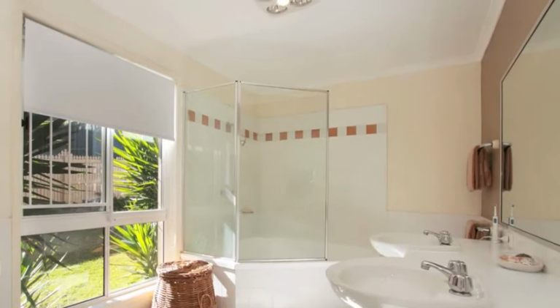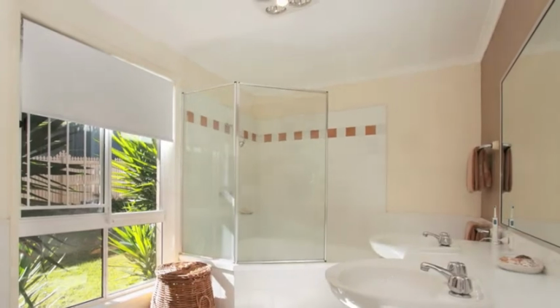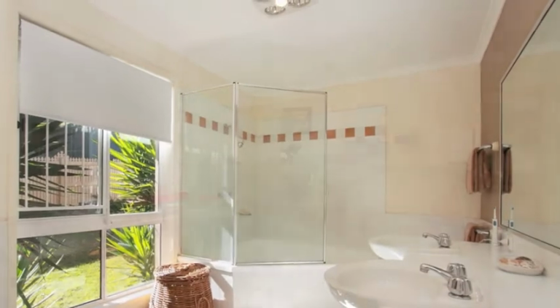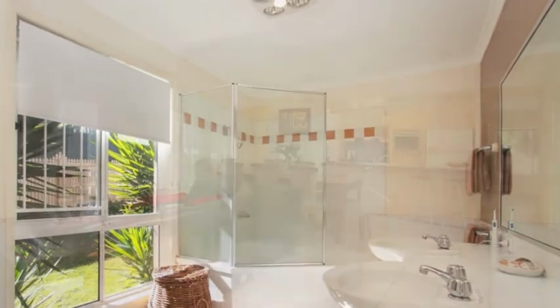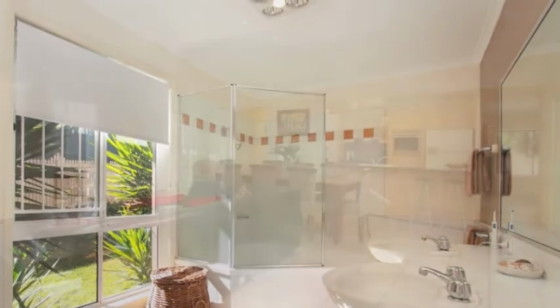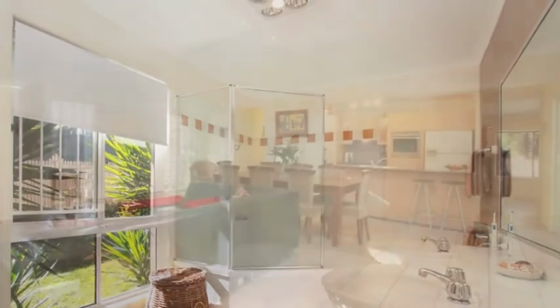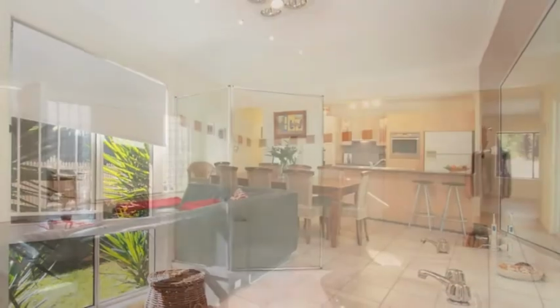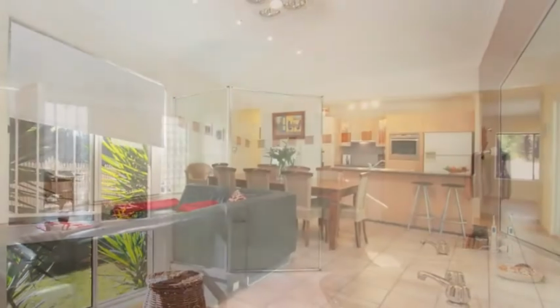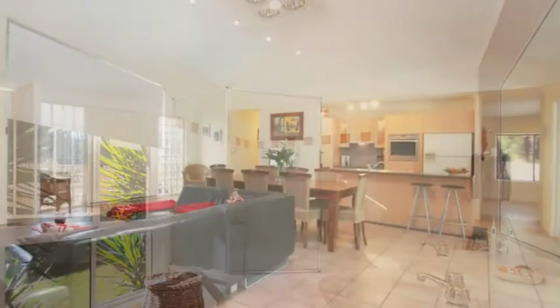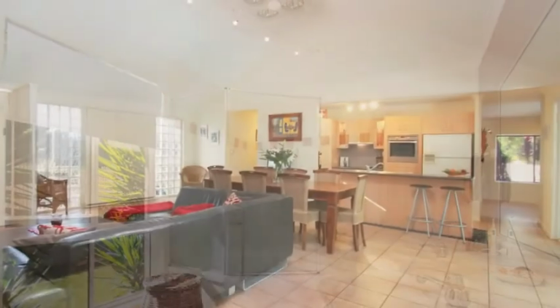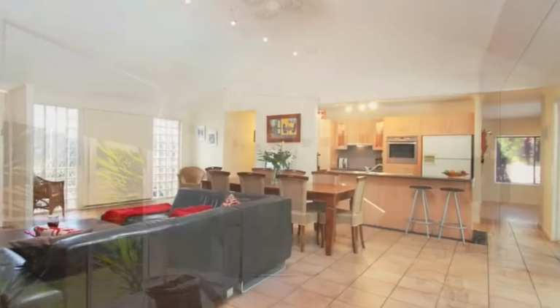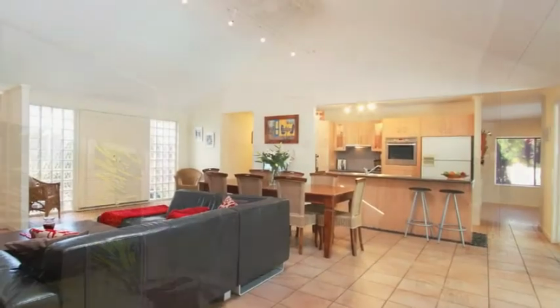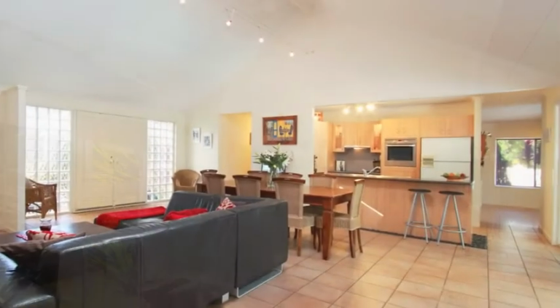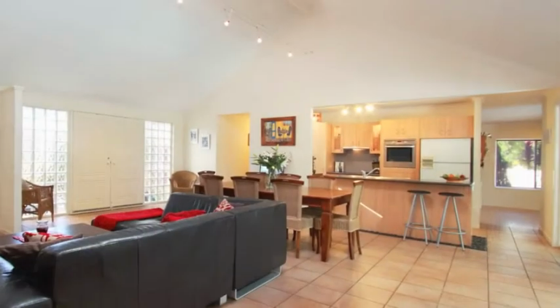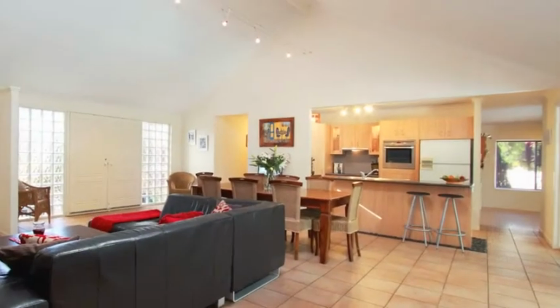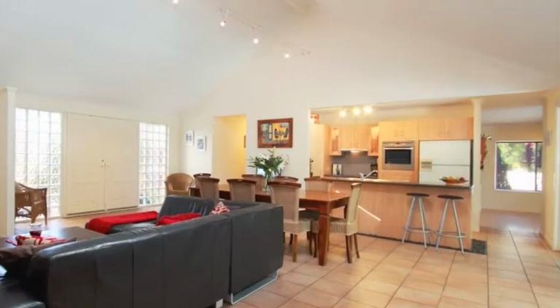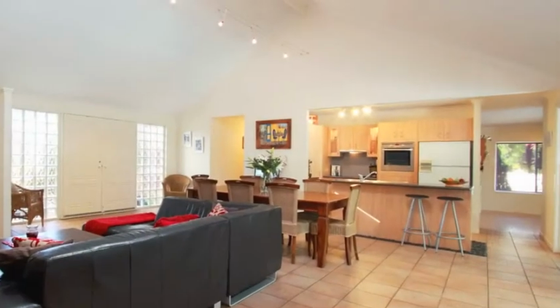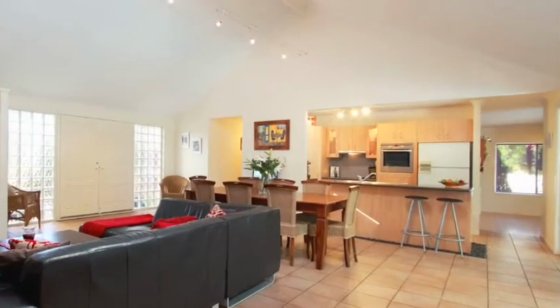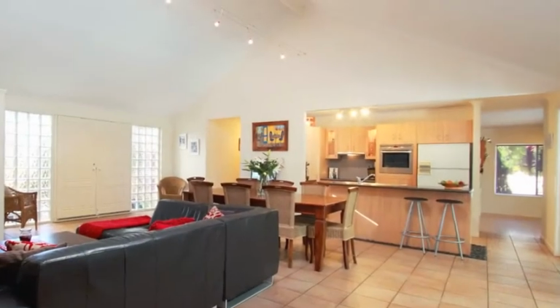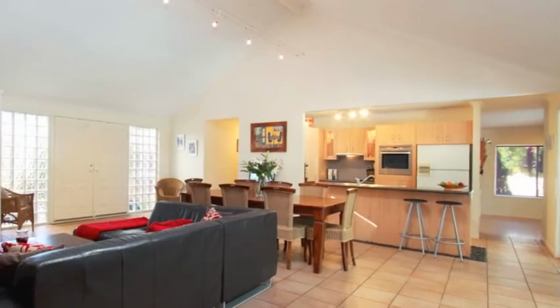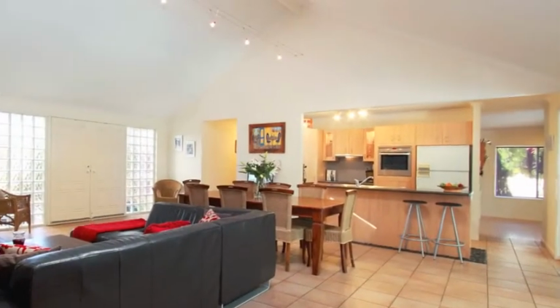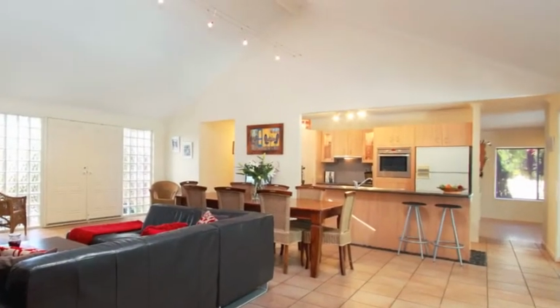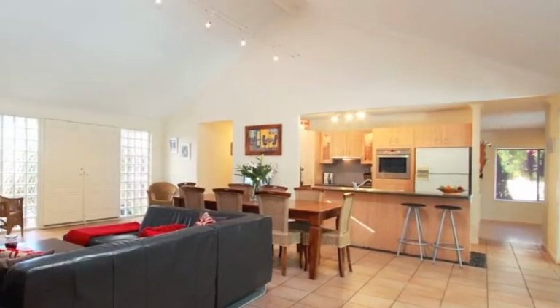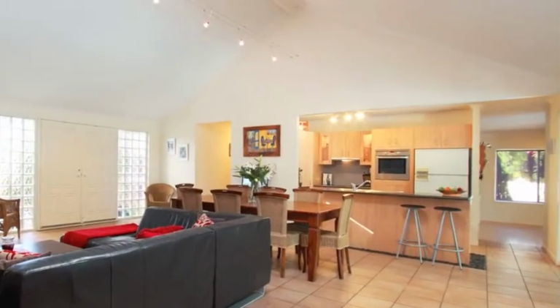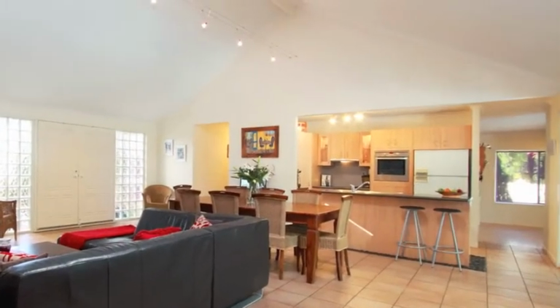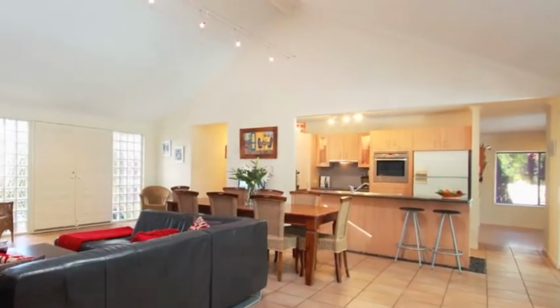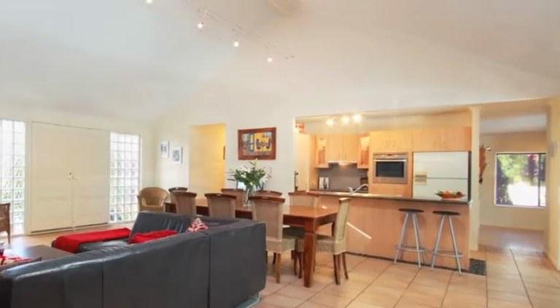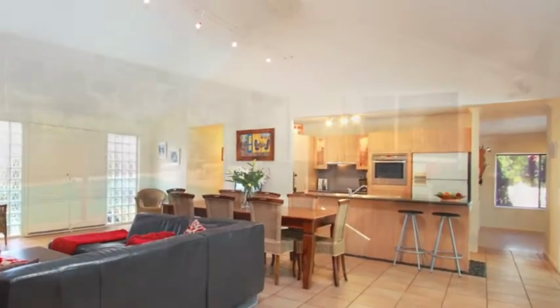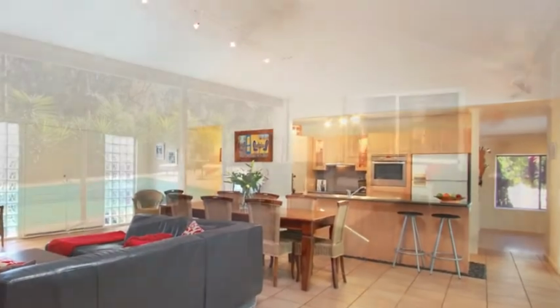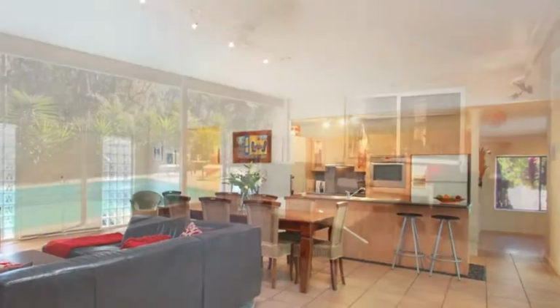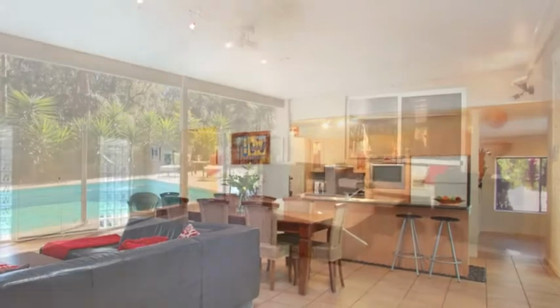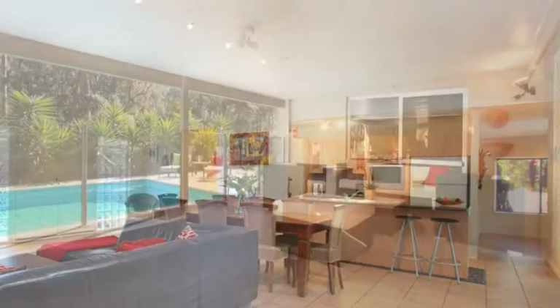Flowing off the meals and lounge room is the open plan kitchen with breakfast bar and cathedral ceilings.